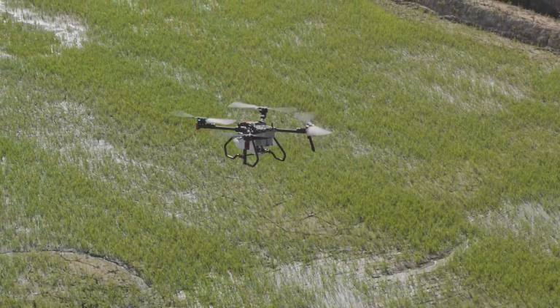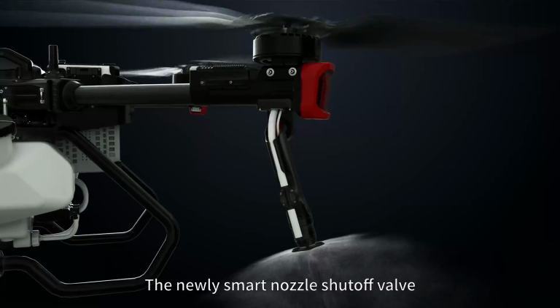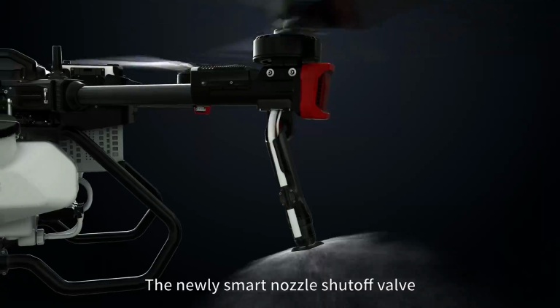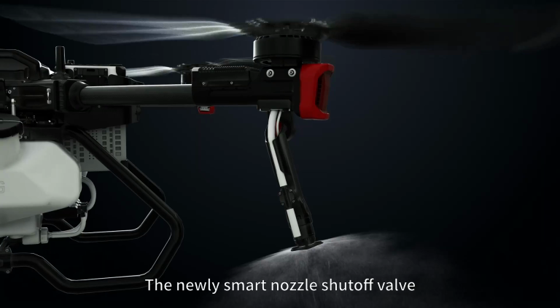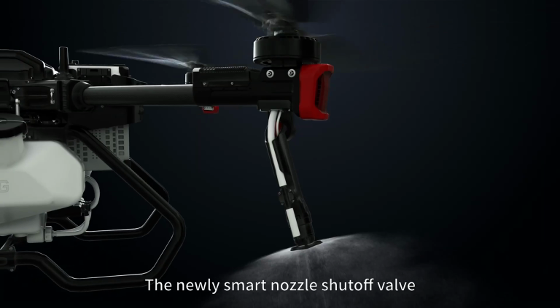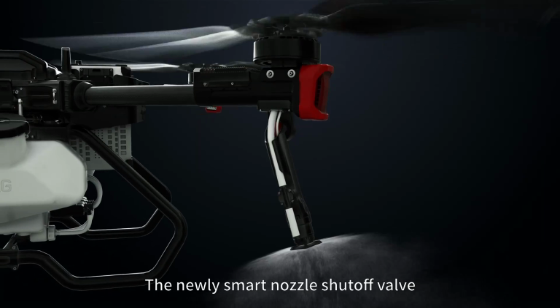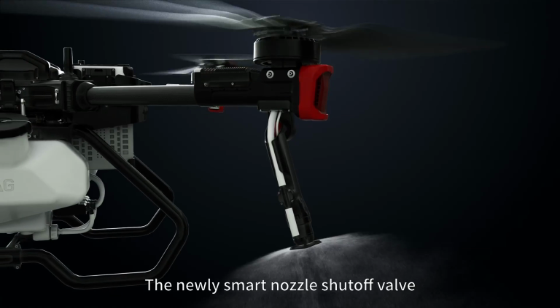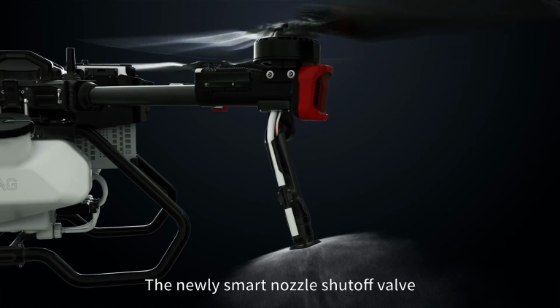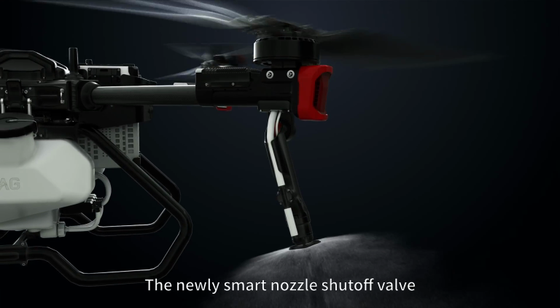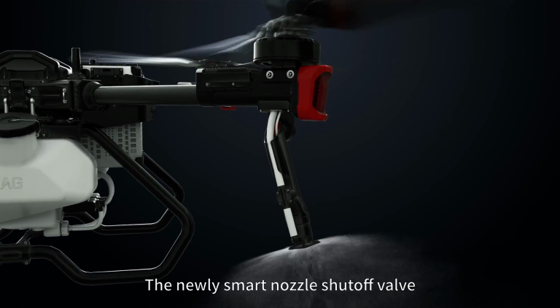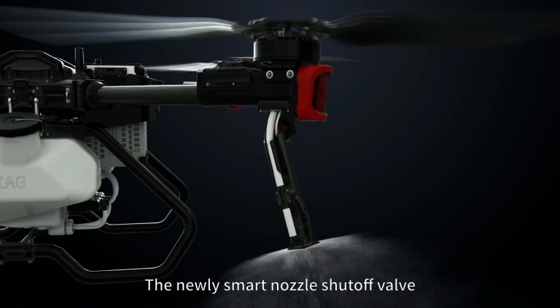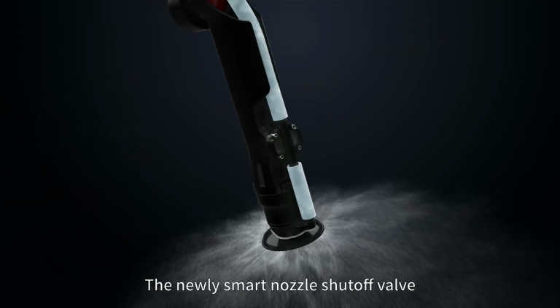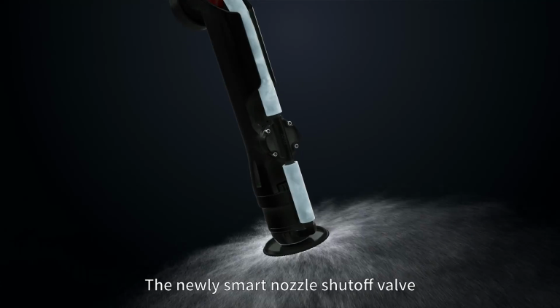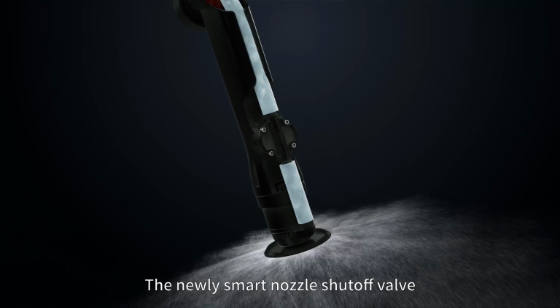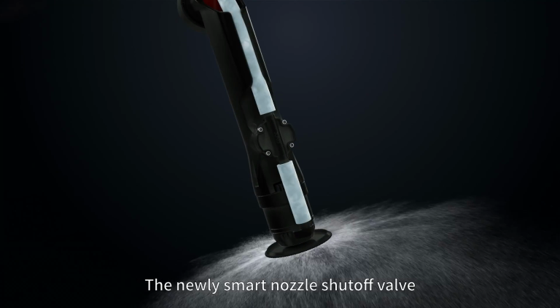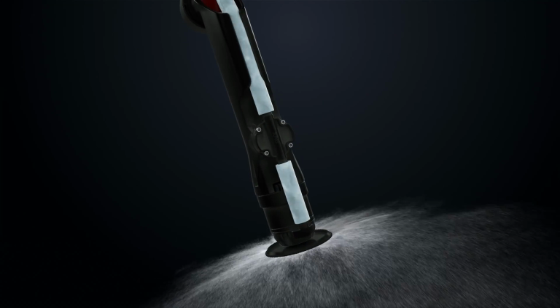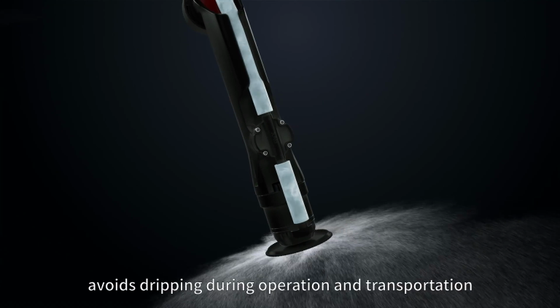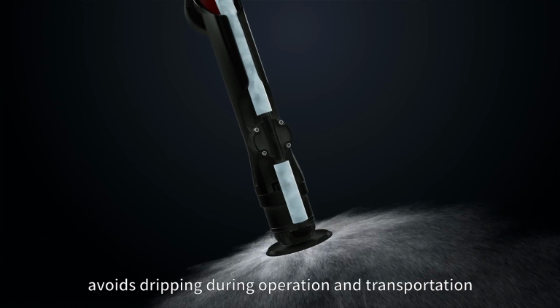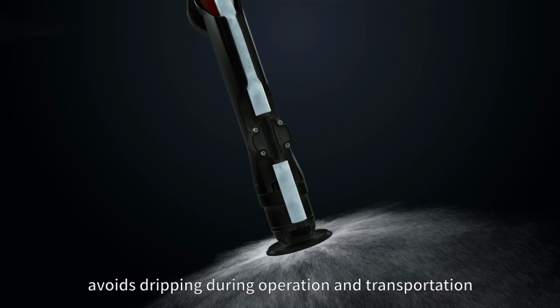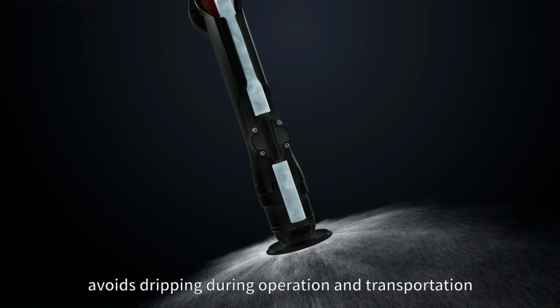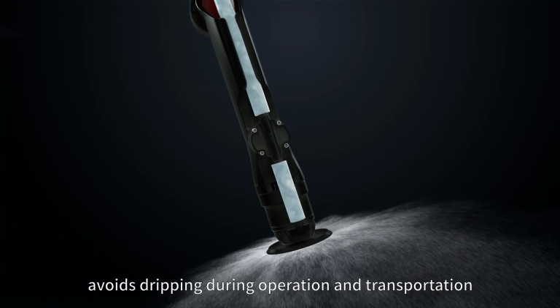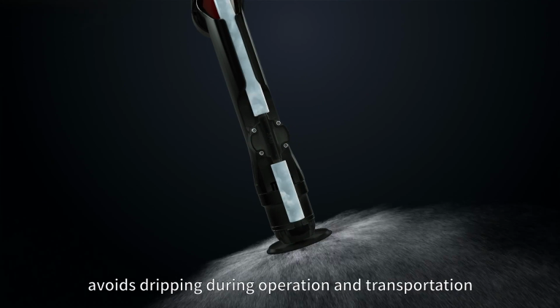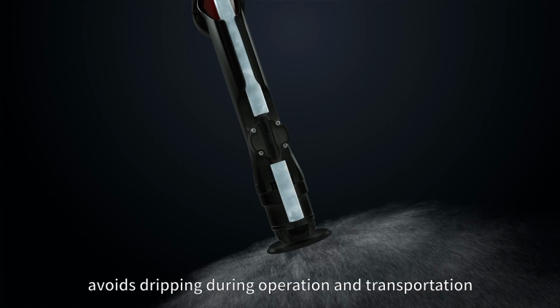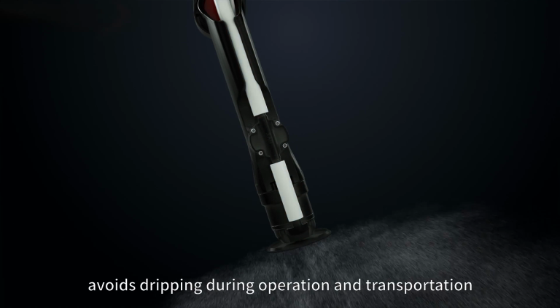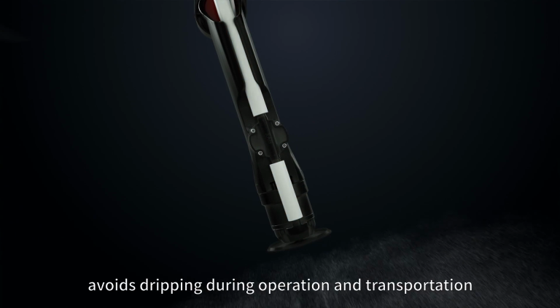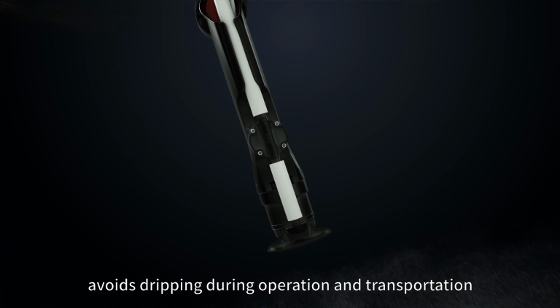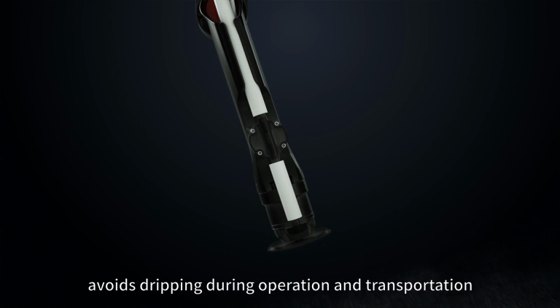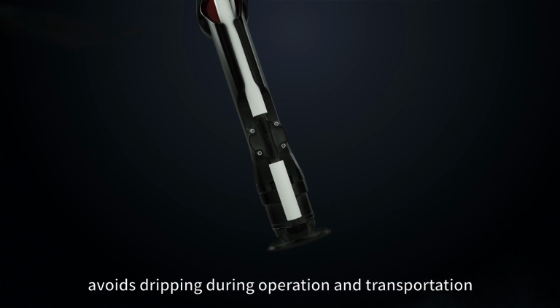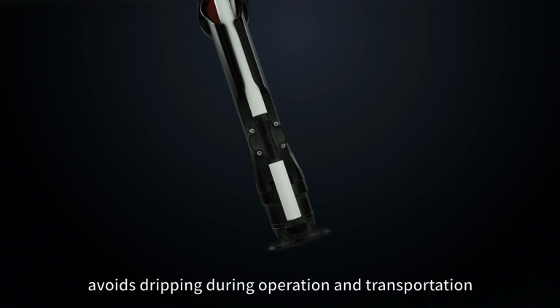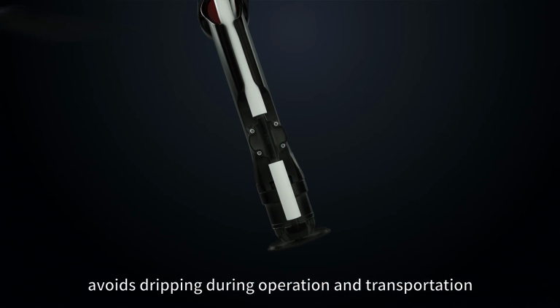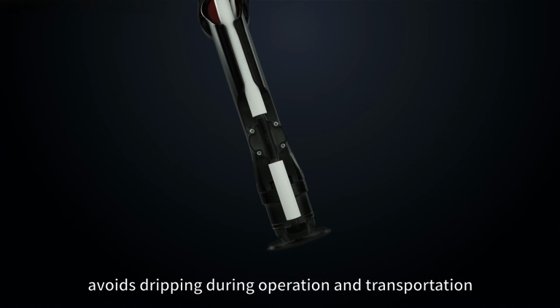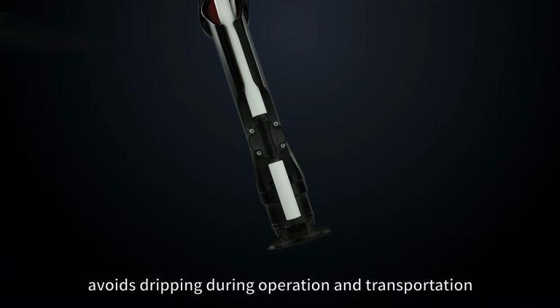The newly smart nozzle shutoff valve avoids dripping during operation and transportation.